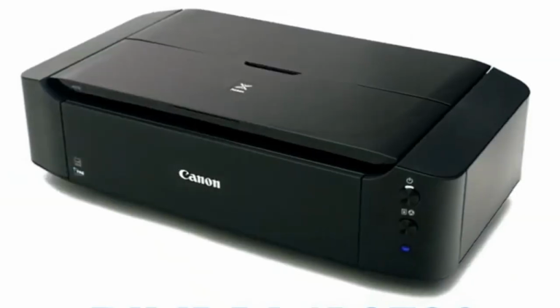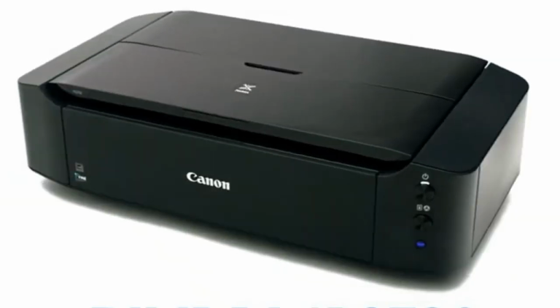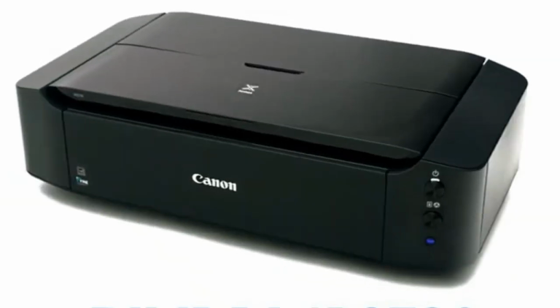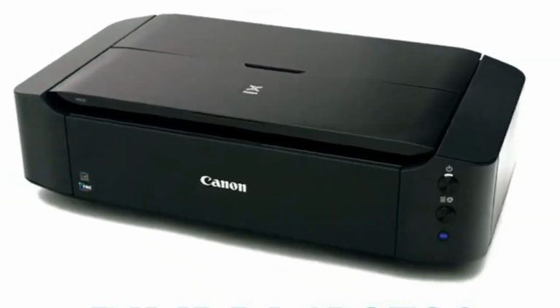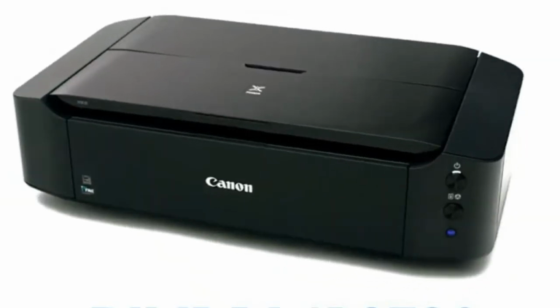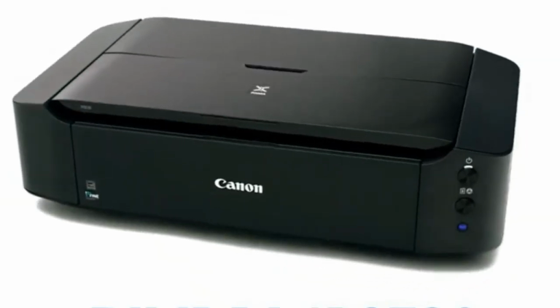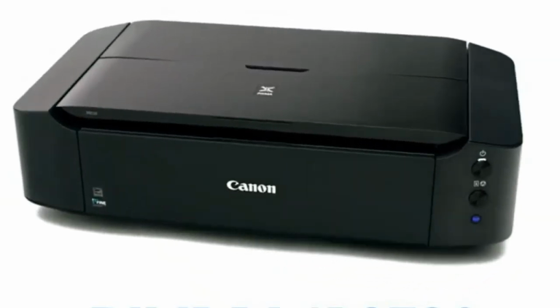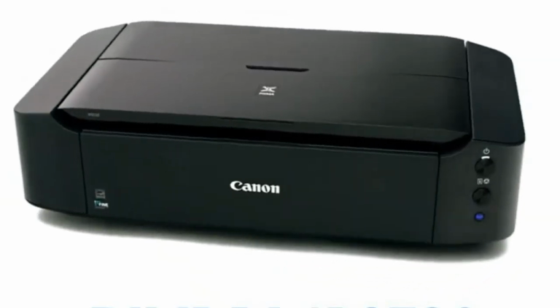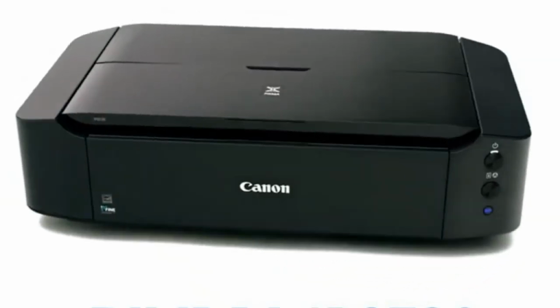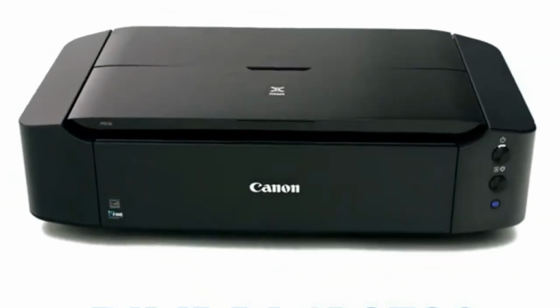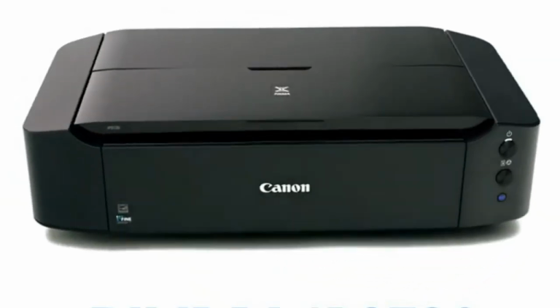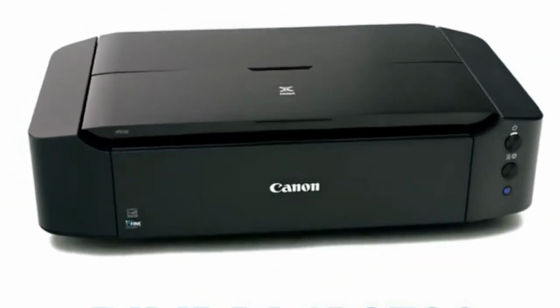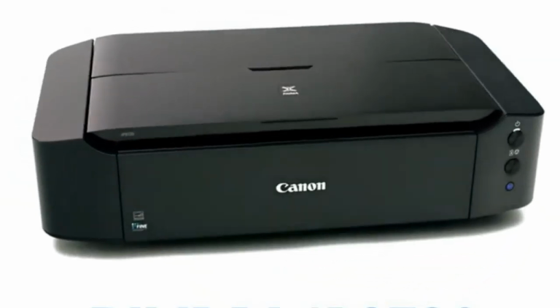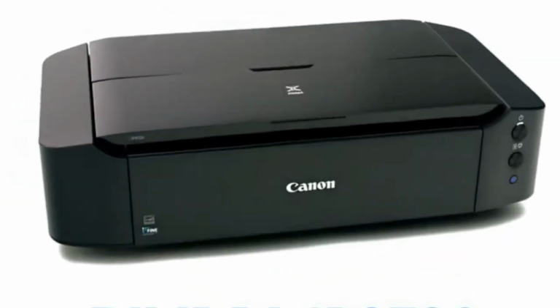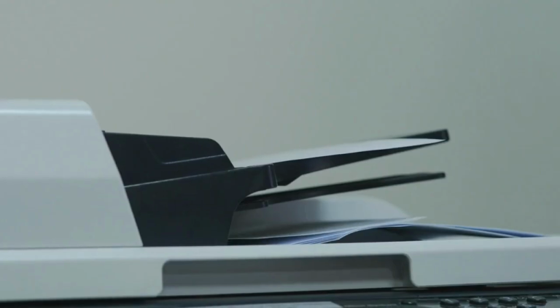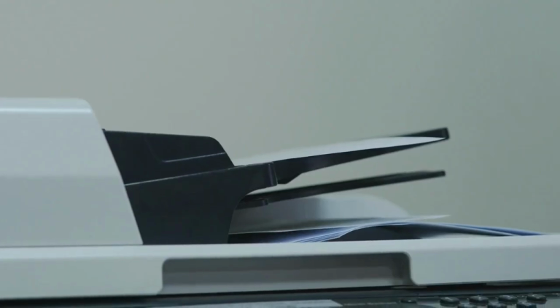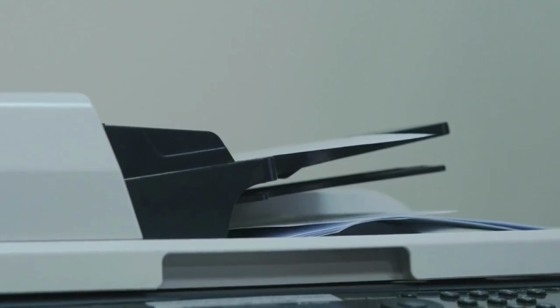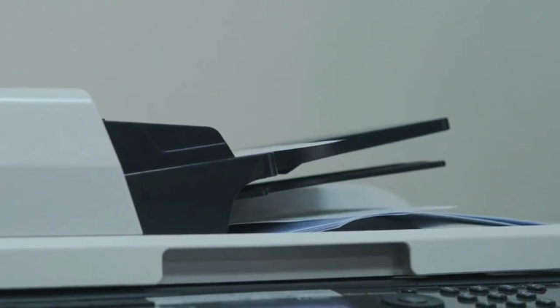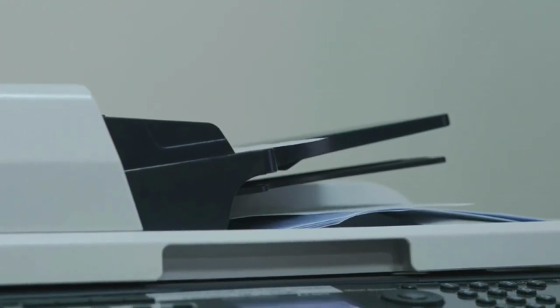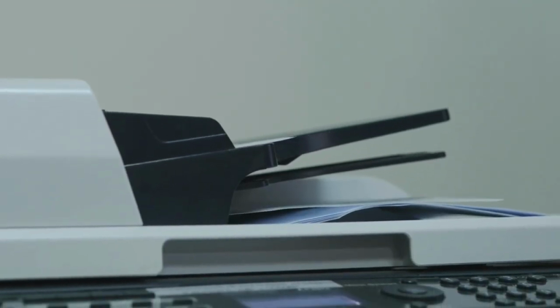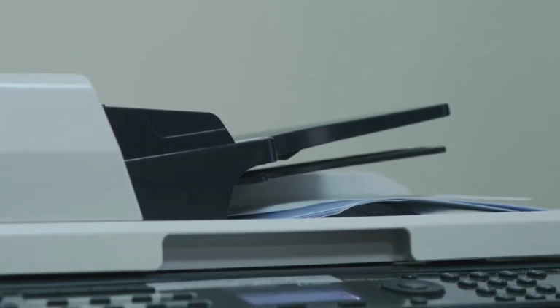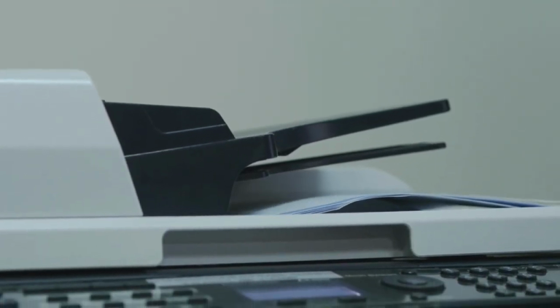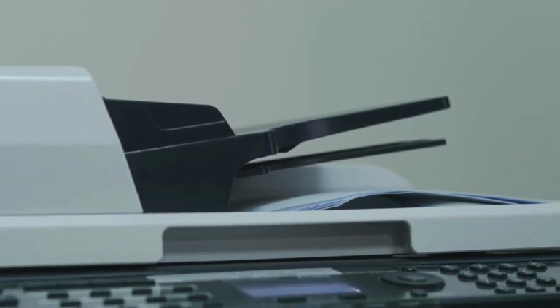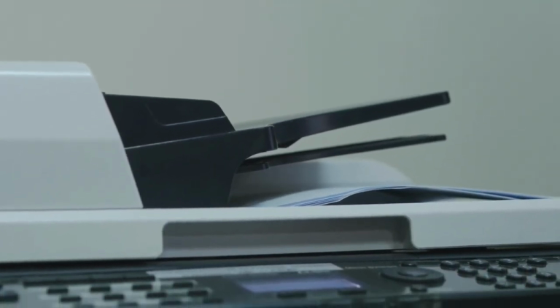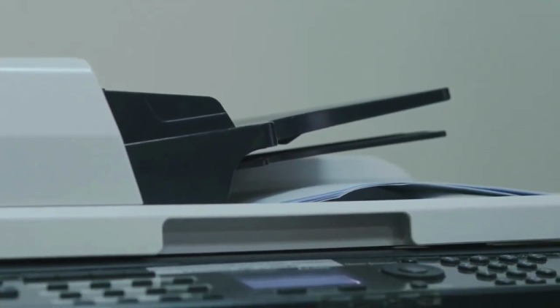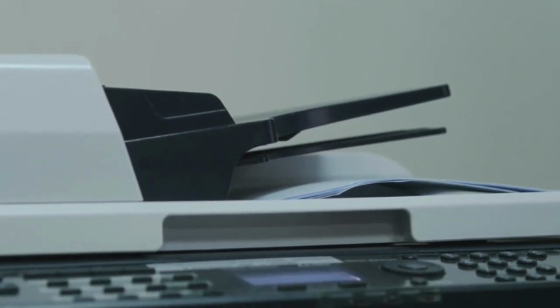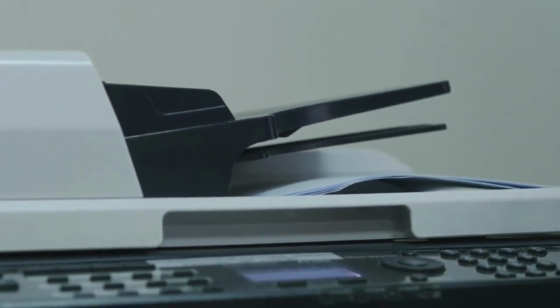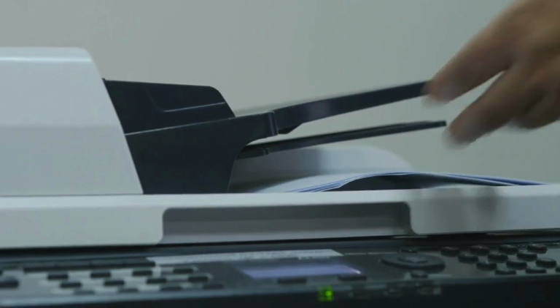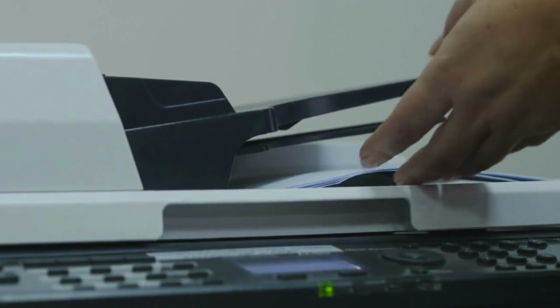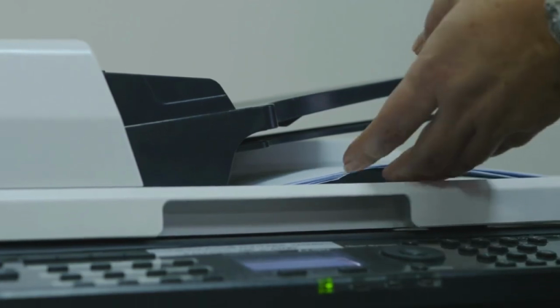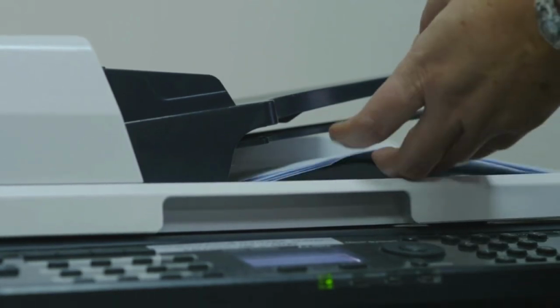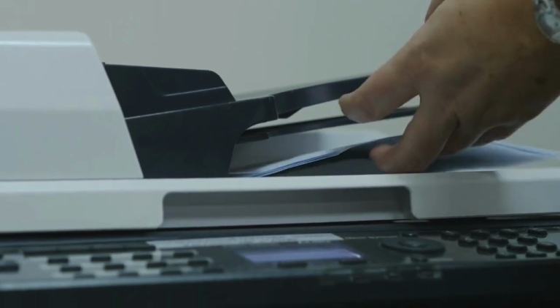And with that, we come to the end of our review. I hope this video helps you to choose the best printer for vinyl stickers.